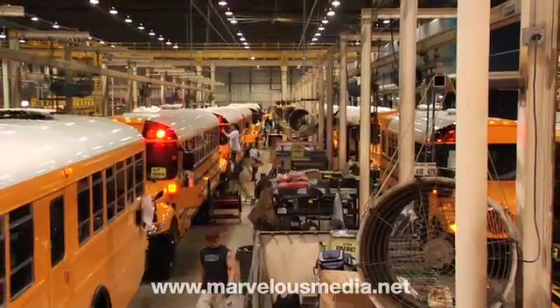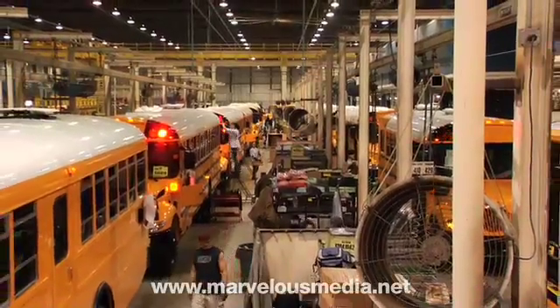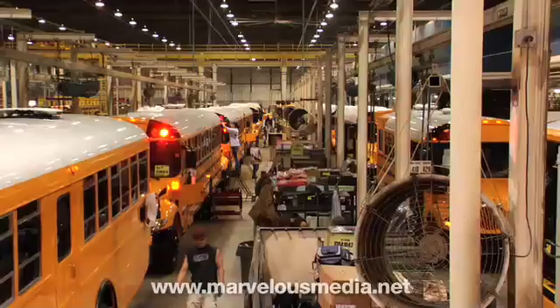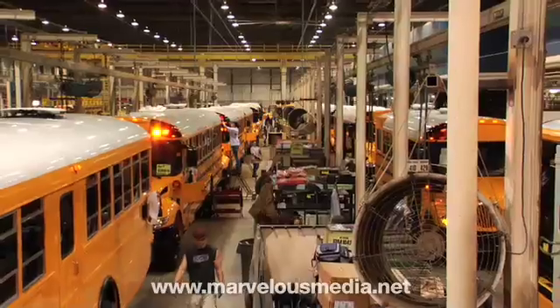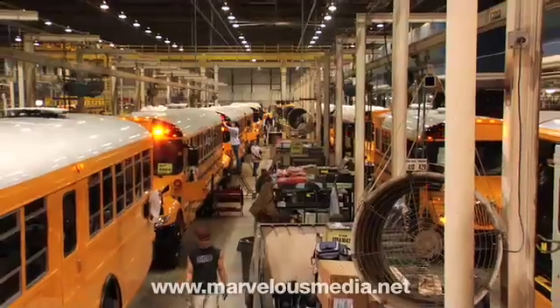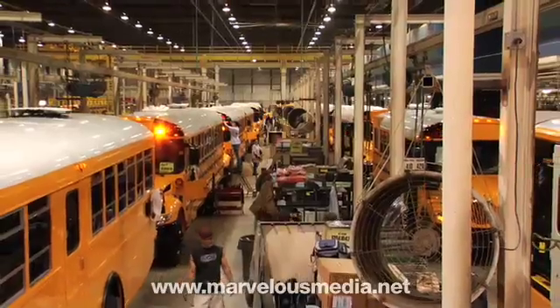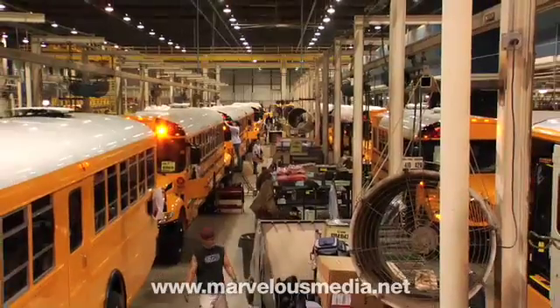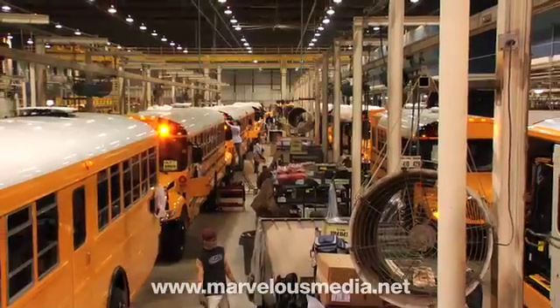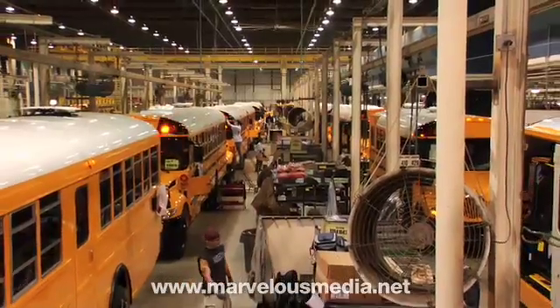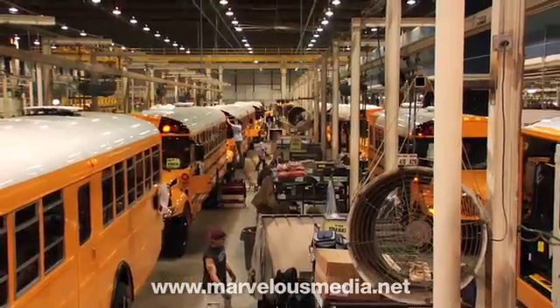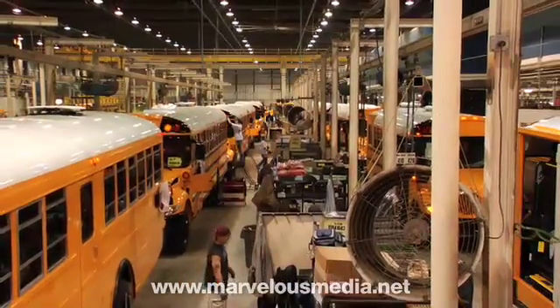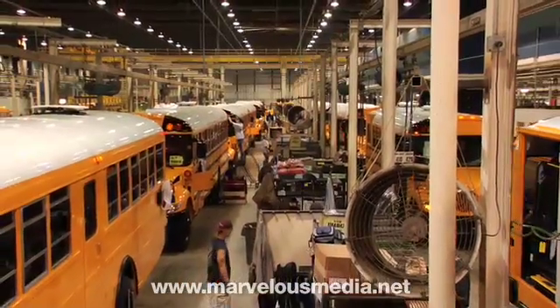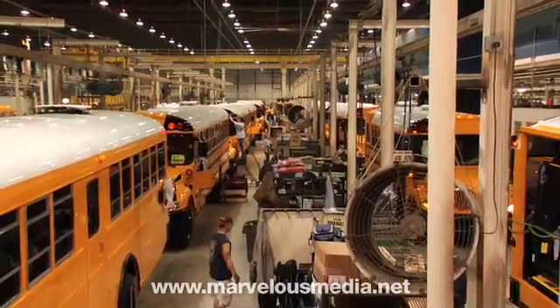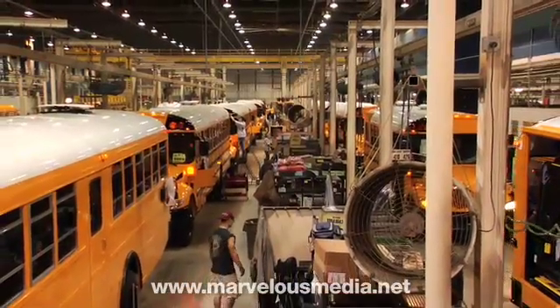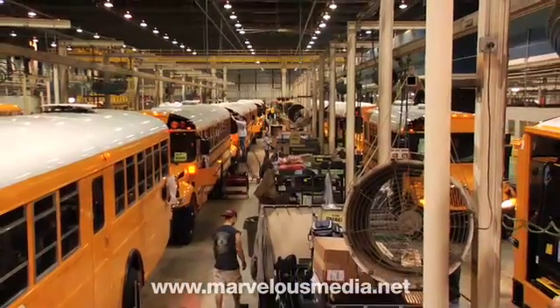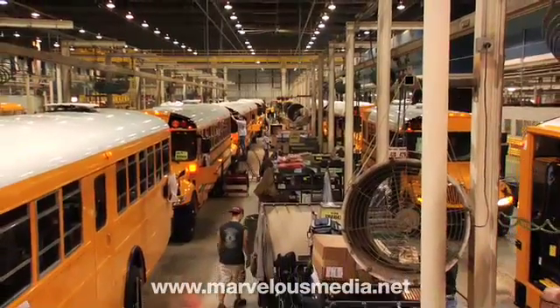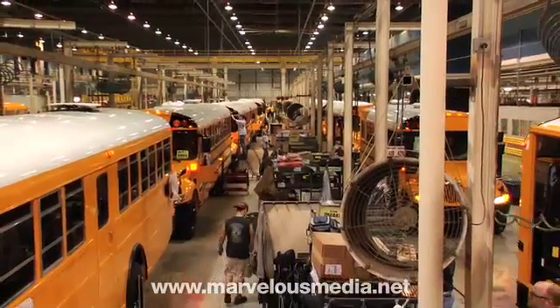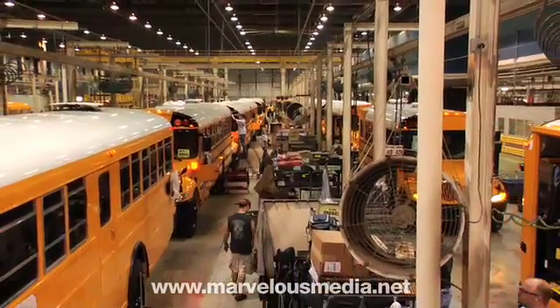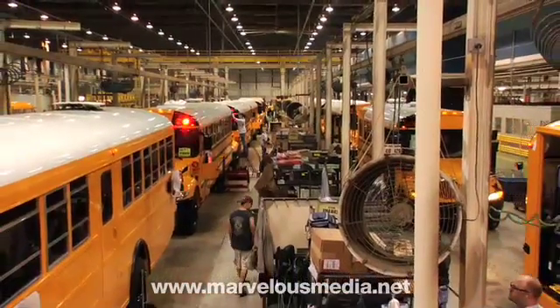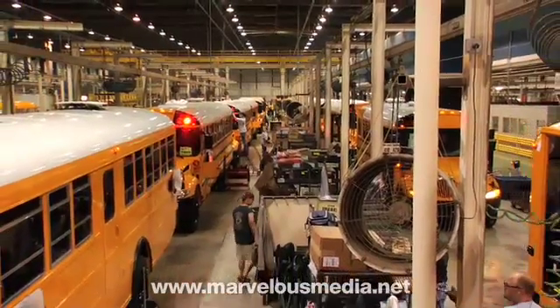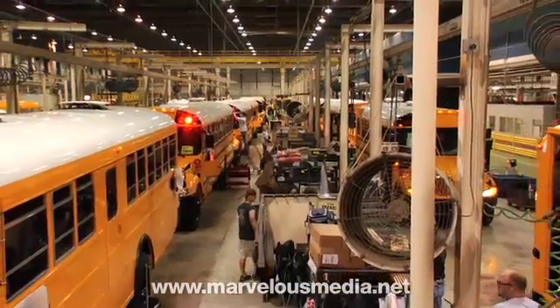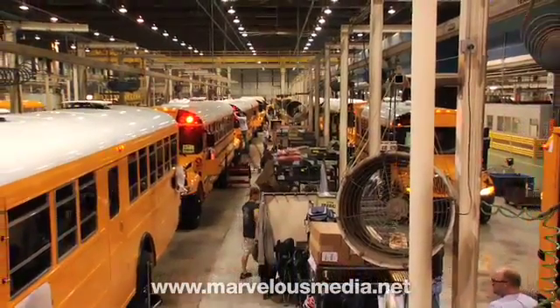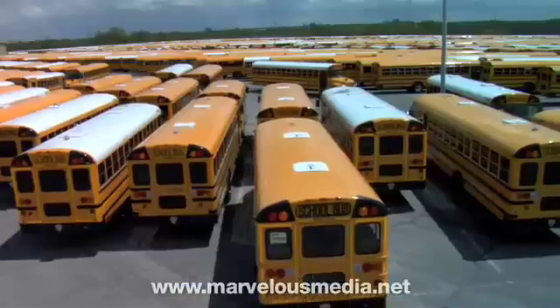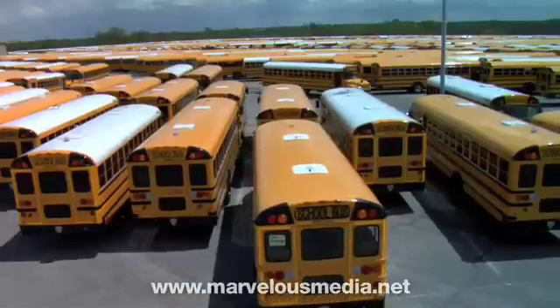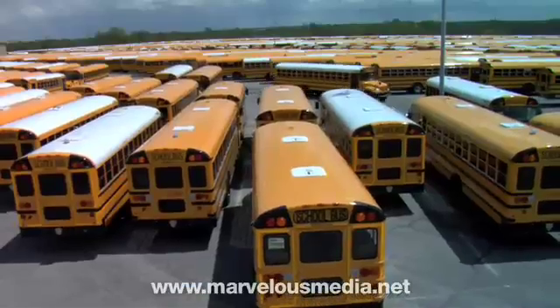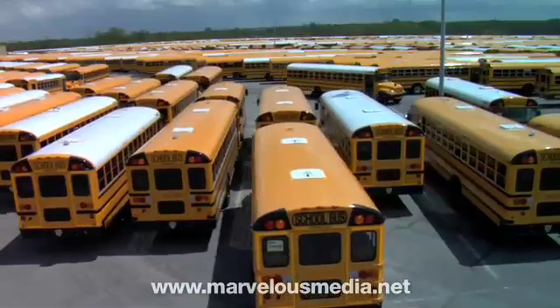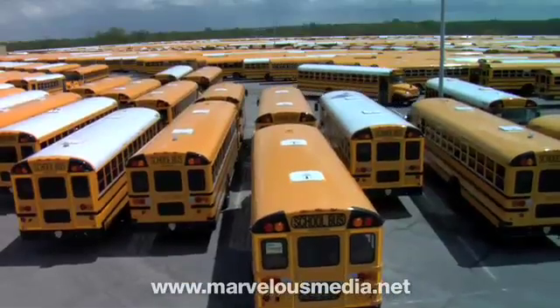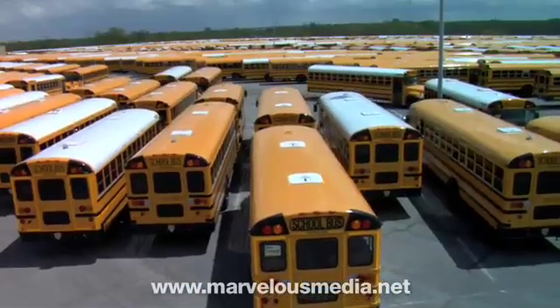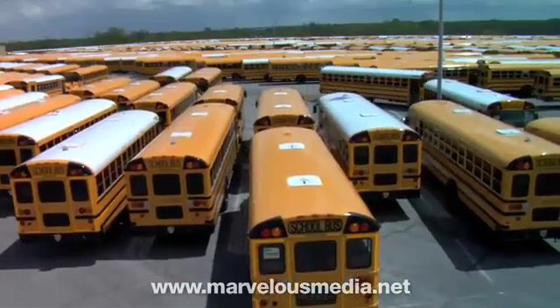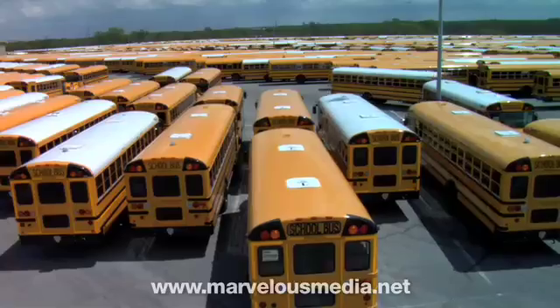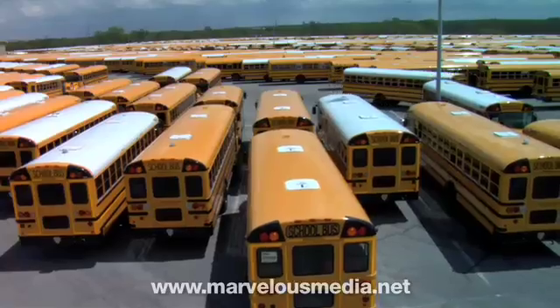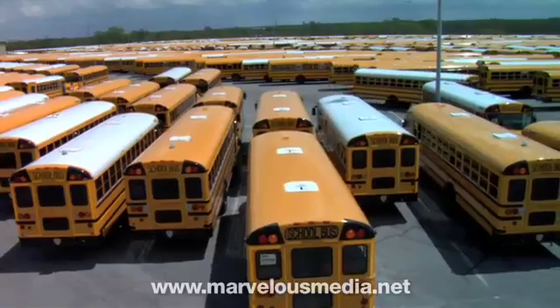The plant builds 50 to 60 buses per 10-hour day, and over 10,000 every year.